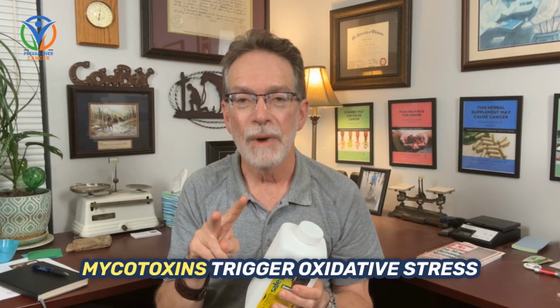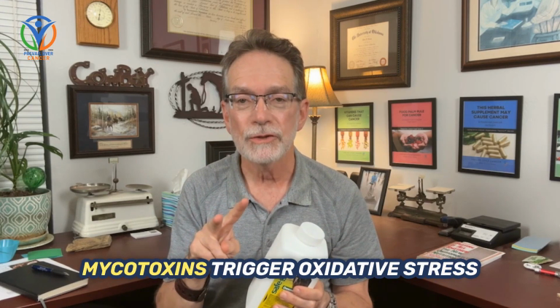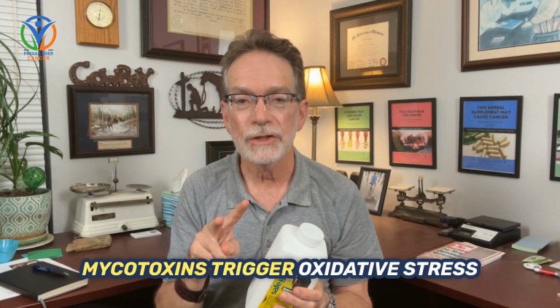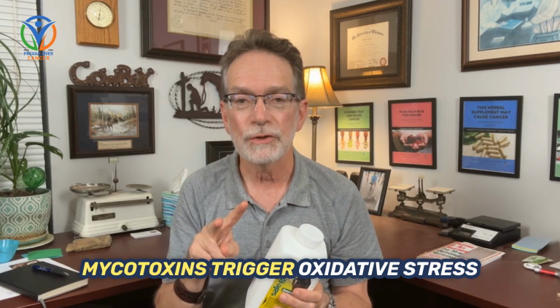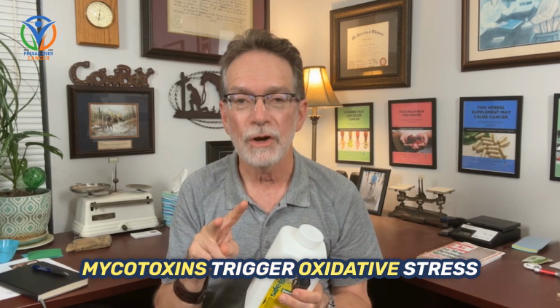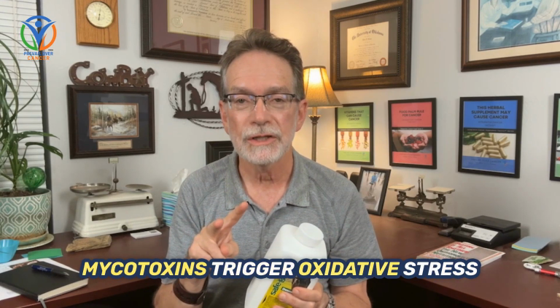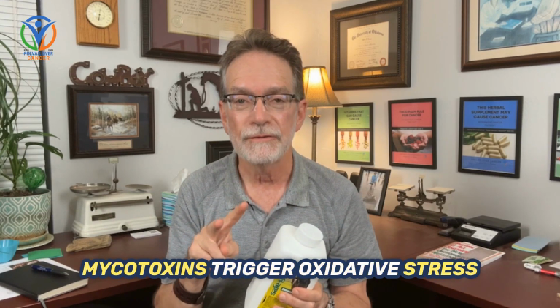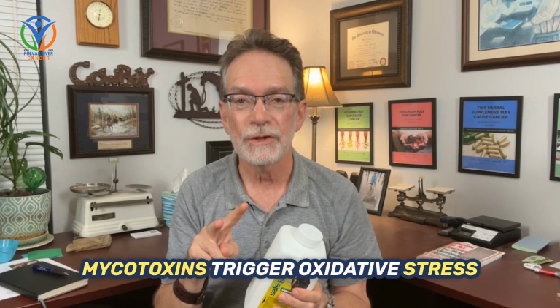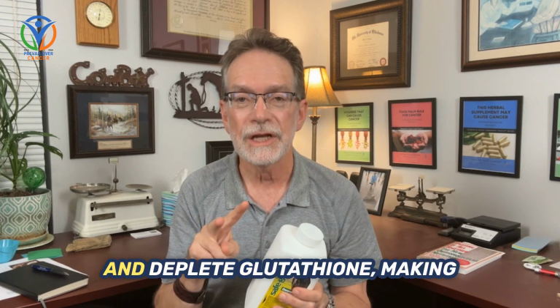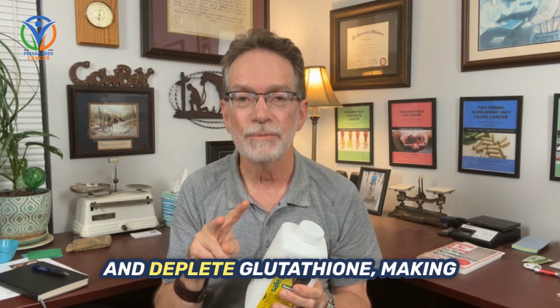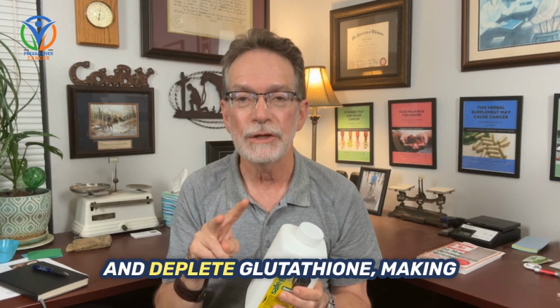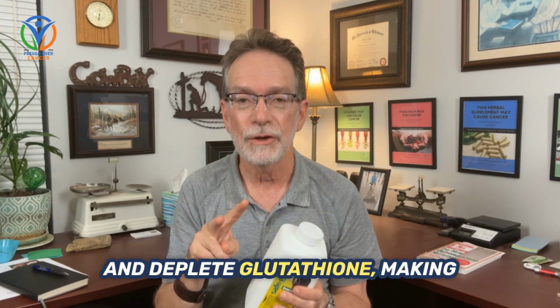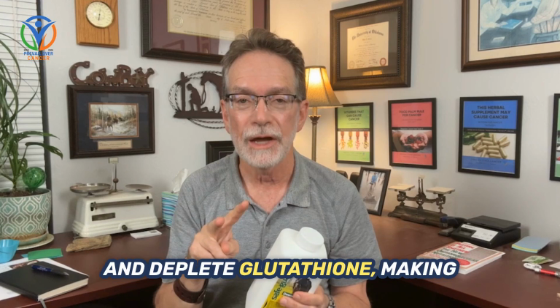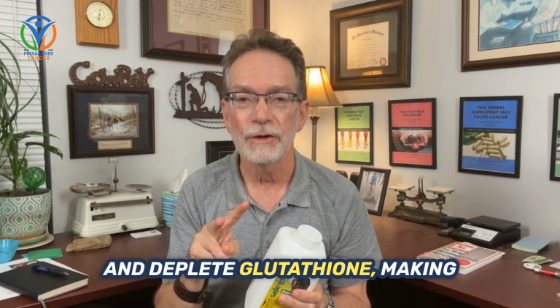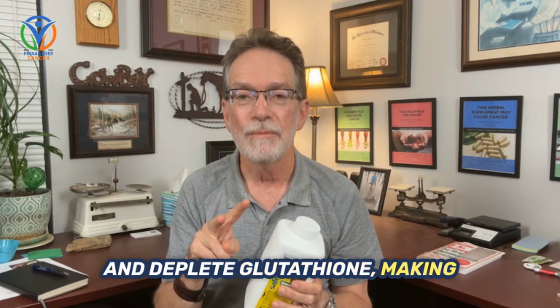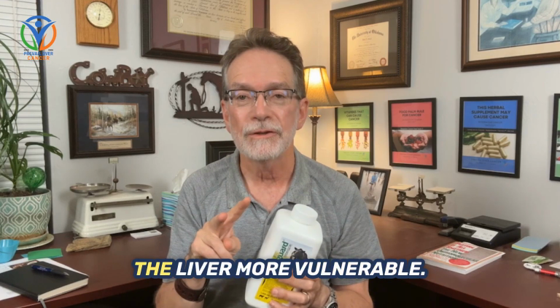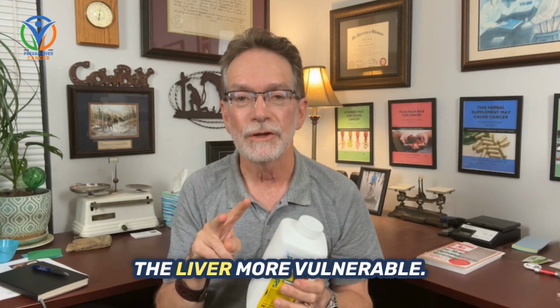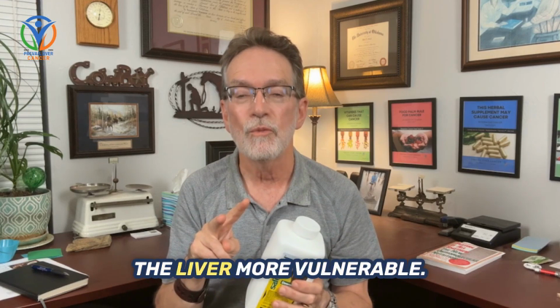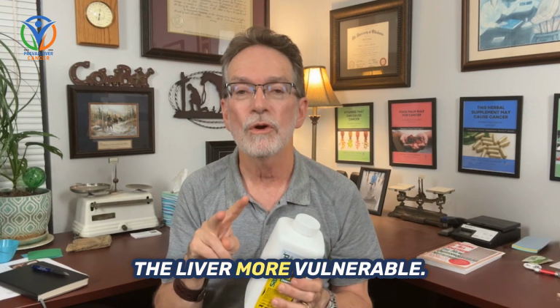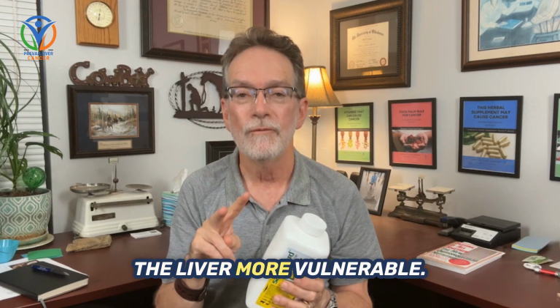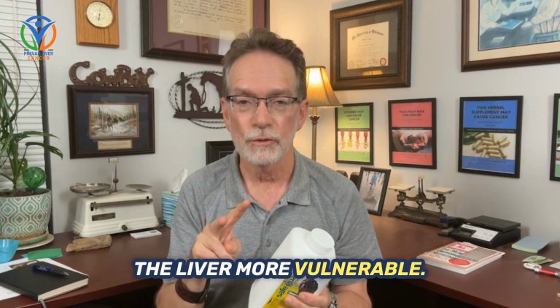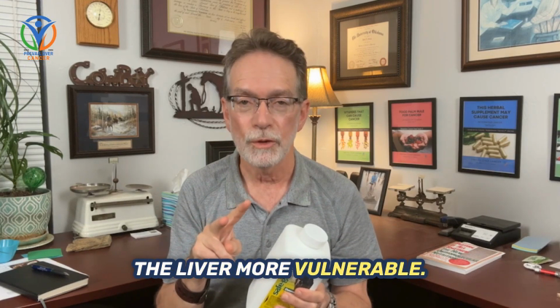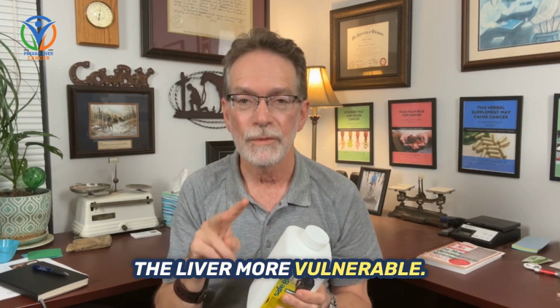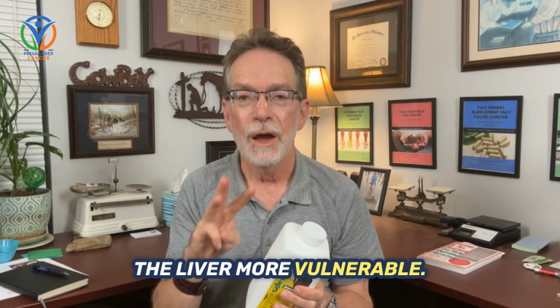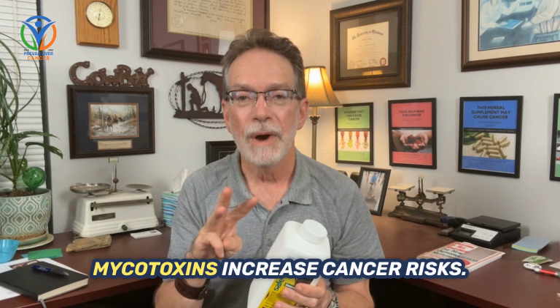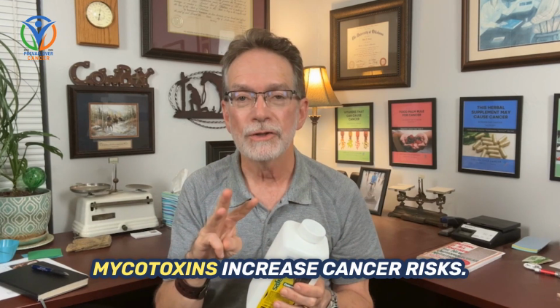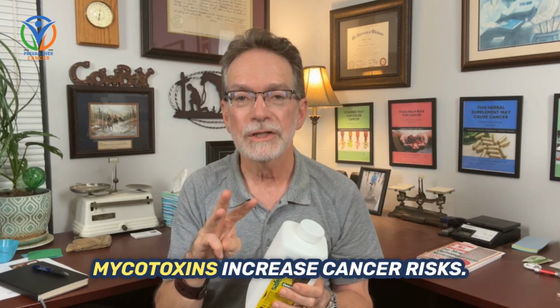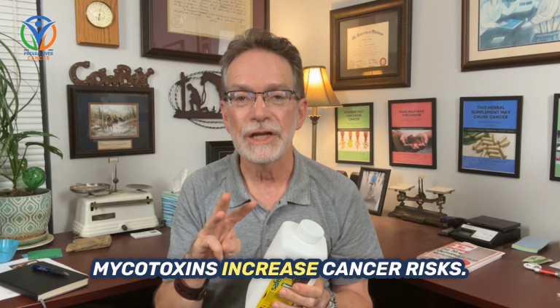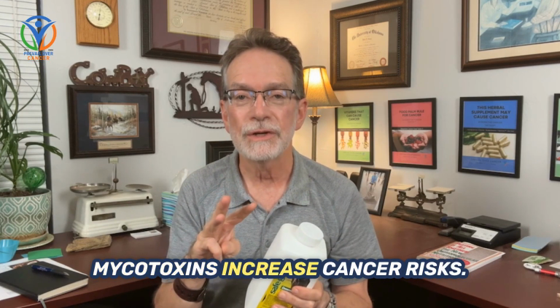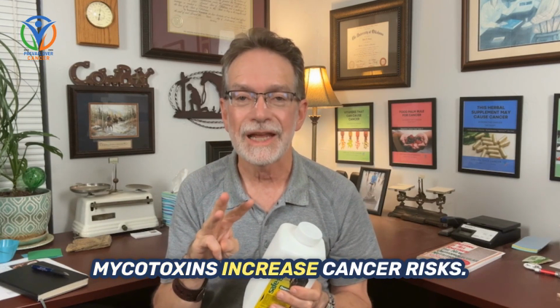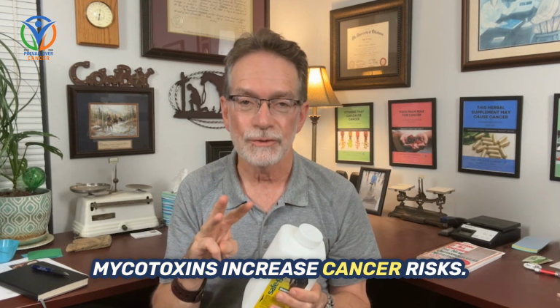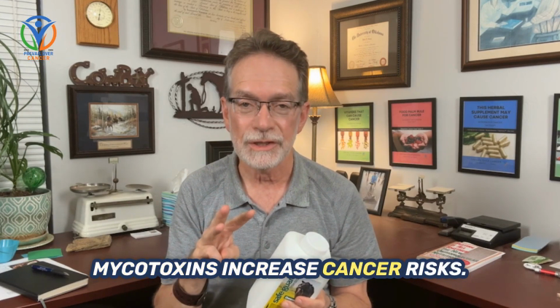Mycotoxins trigger oxidative stress and deplete glutathione, making the liver more vulnerable. Mycotoxins also increase cancer risks.